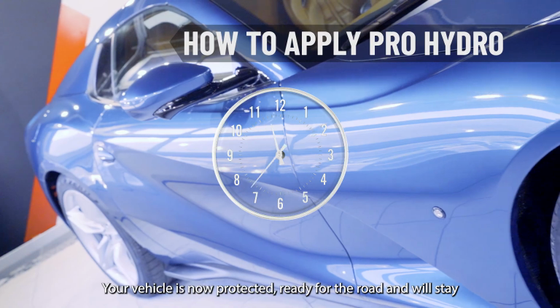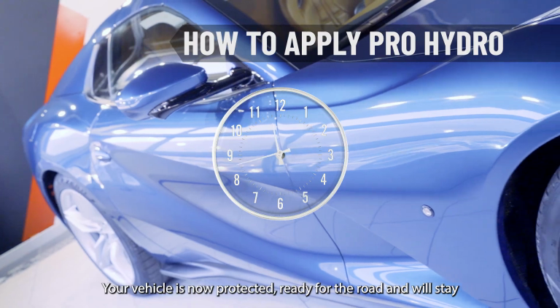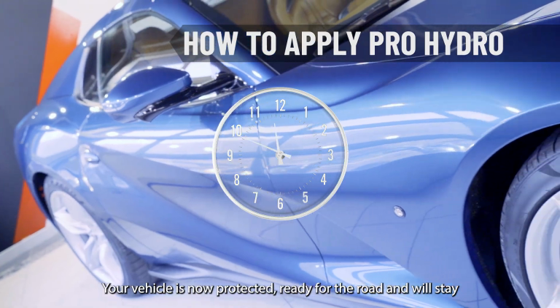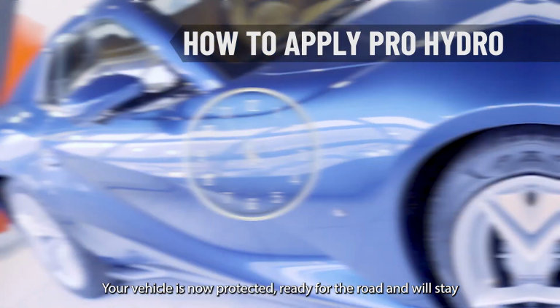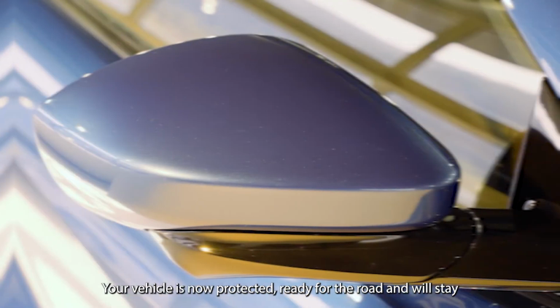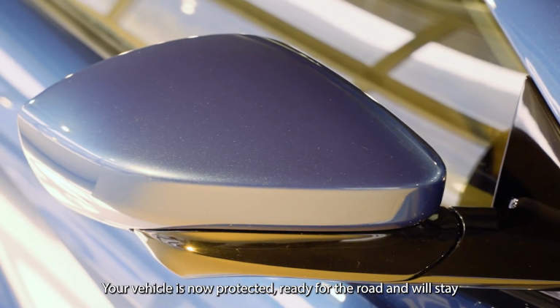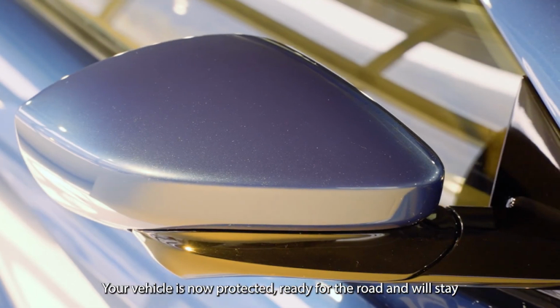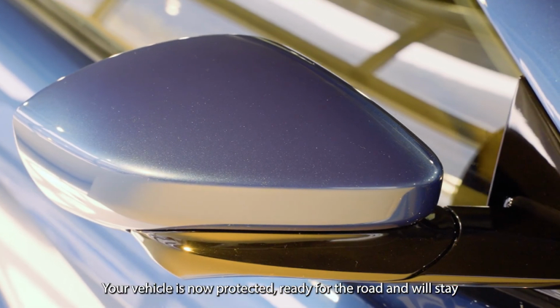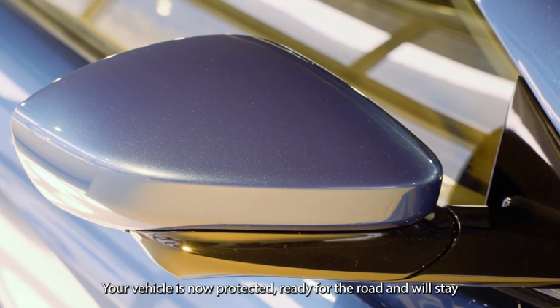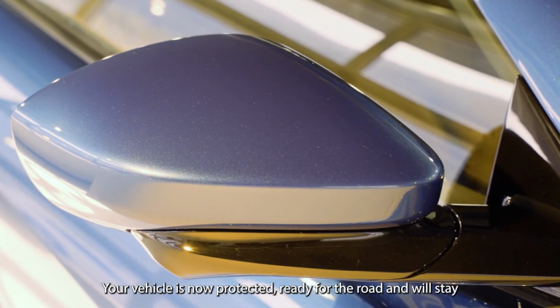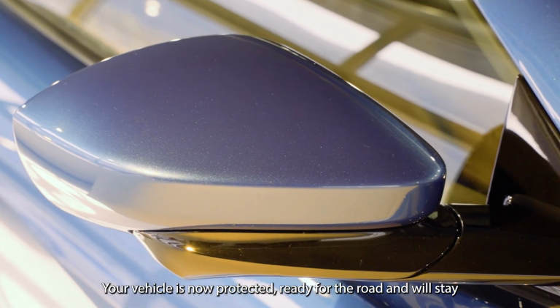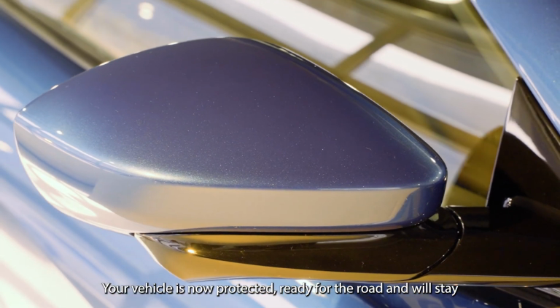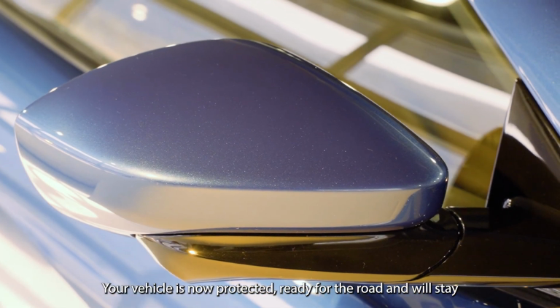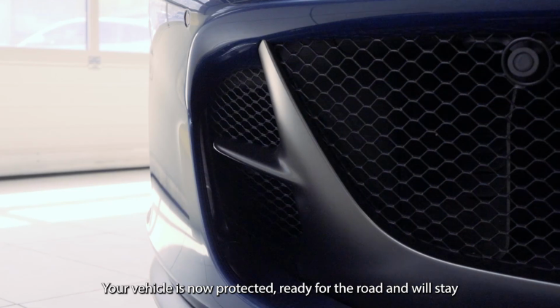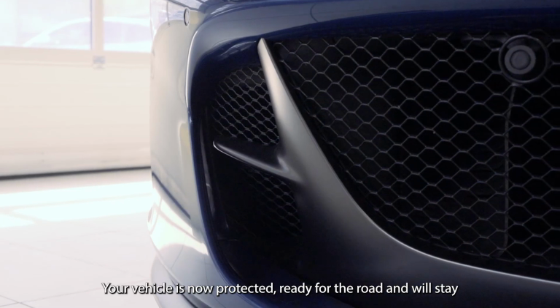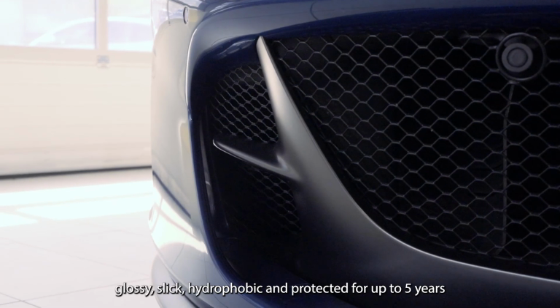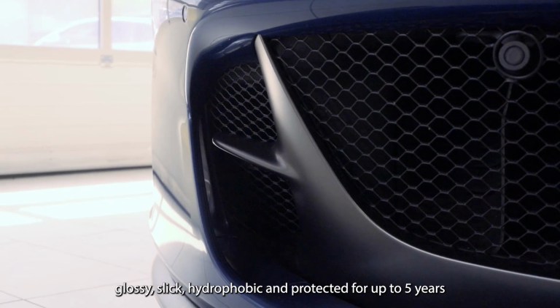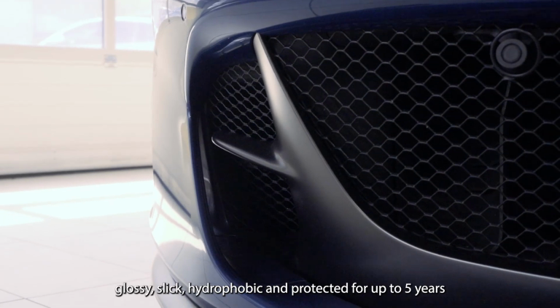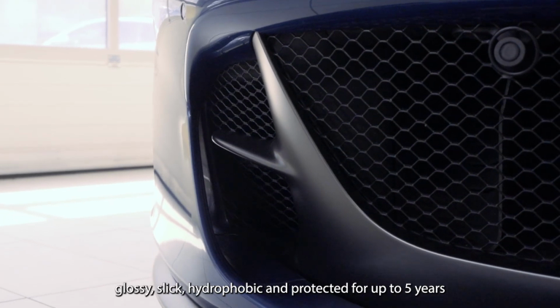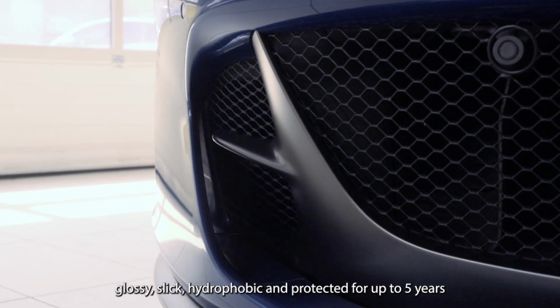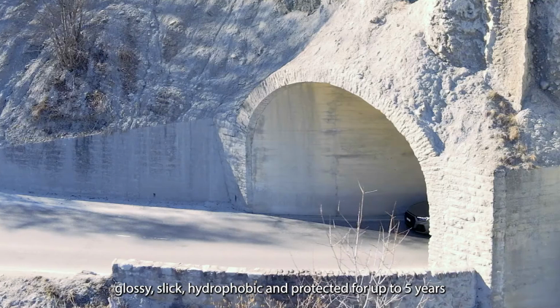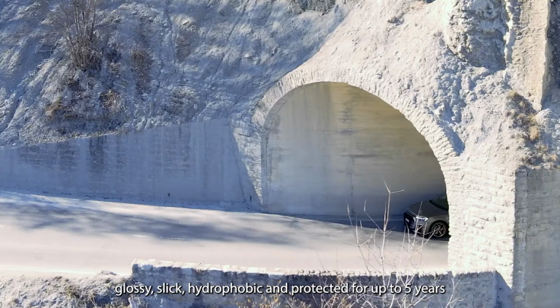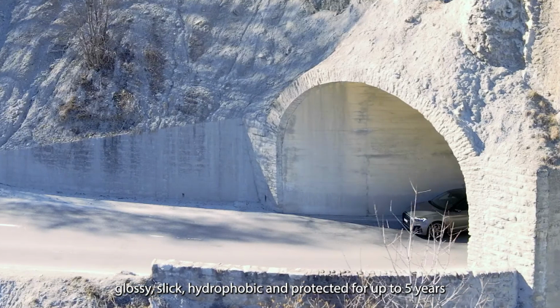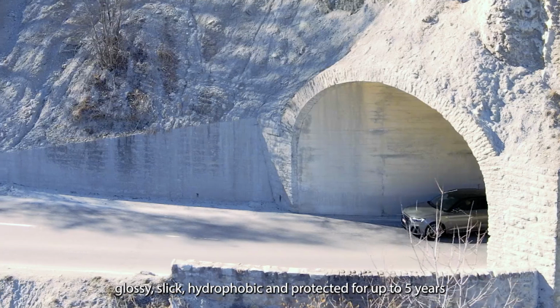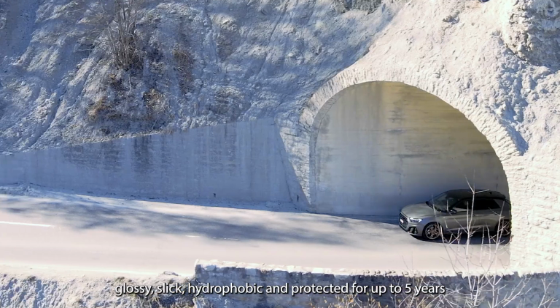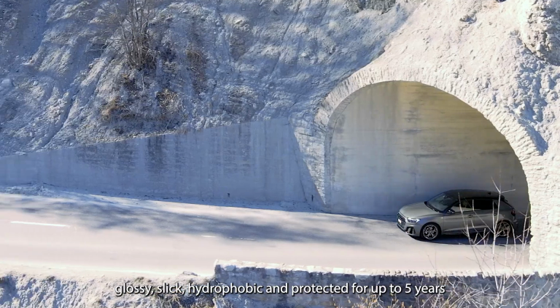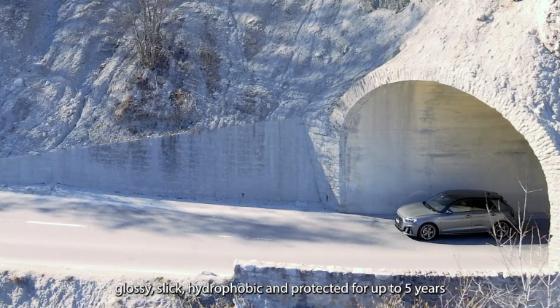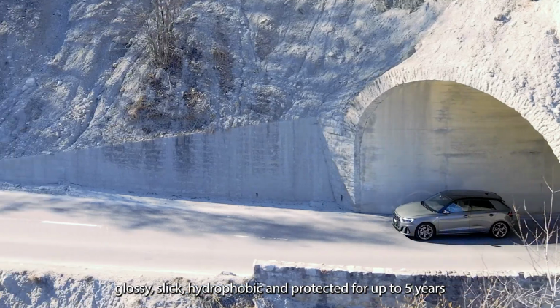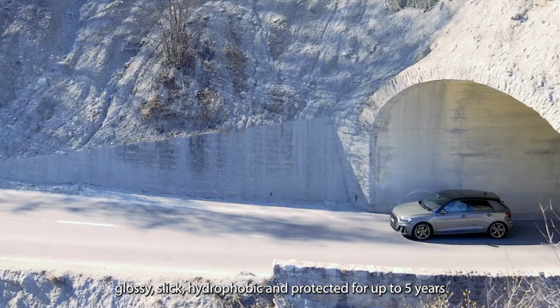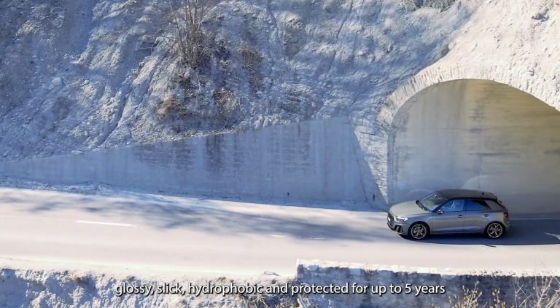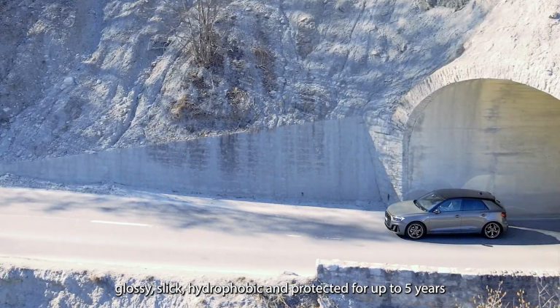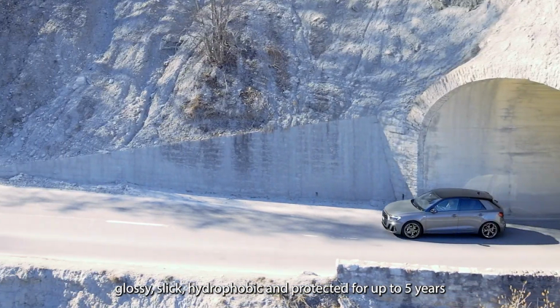Your vehicle is now protected, ready for the road and will stay glossy, slick, hydrophobic and protected for up to five years.